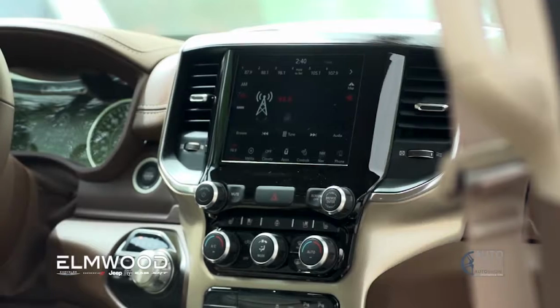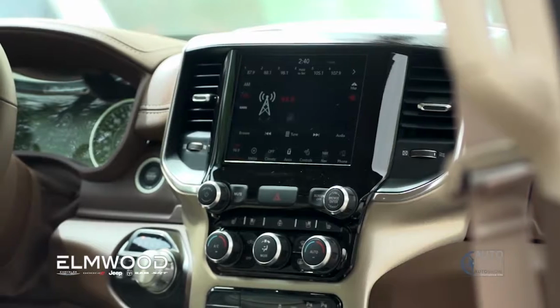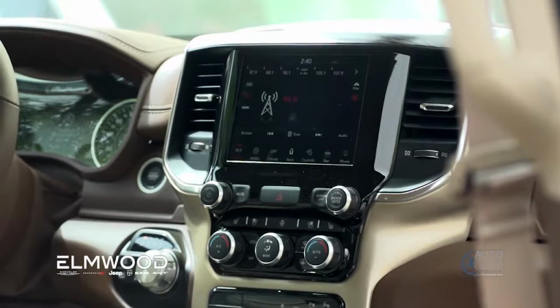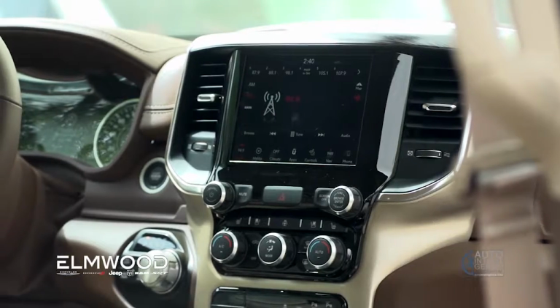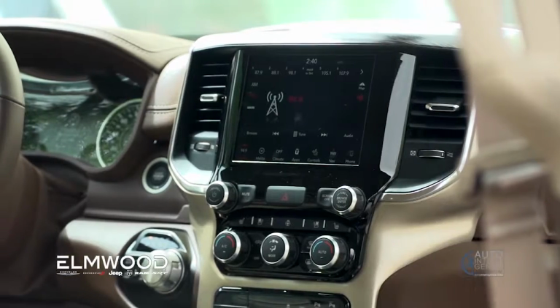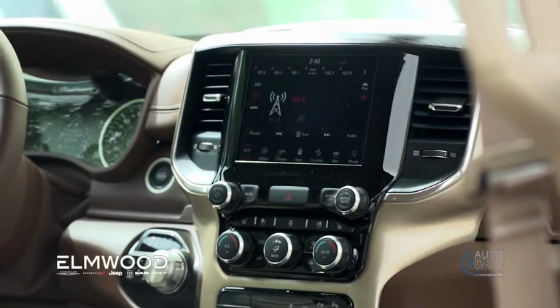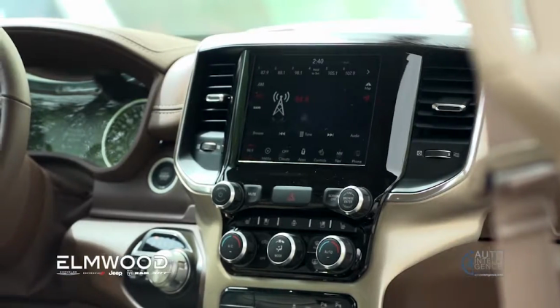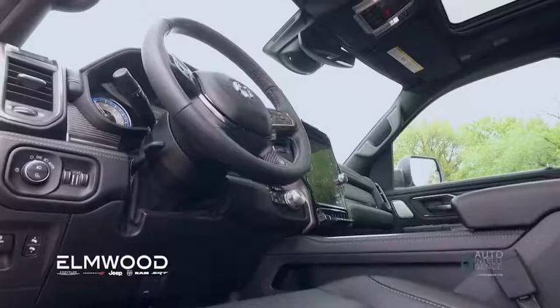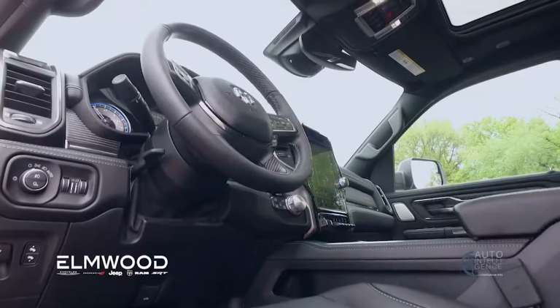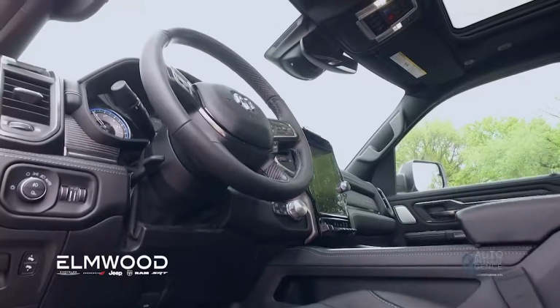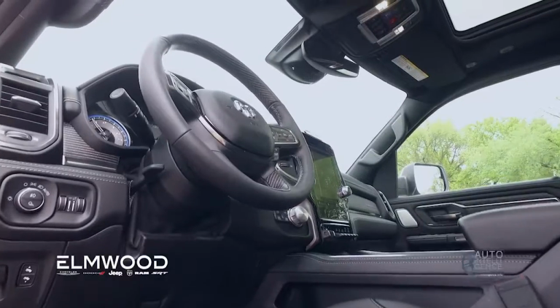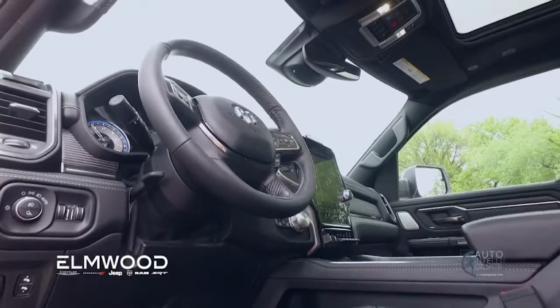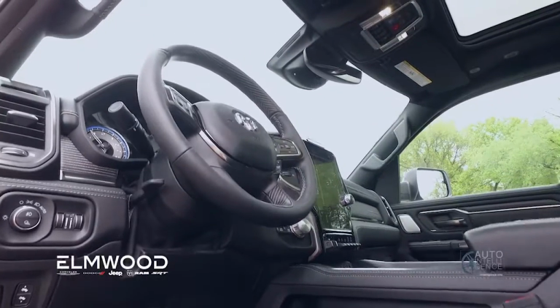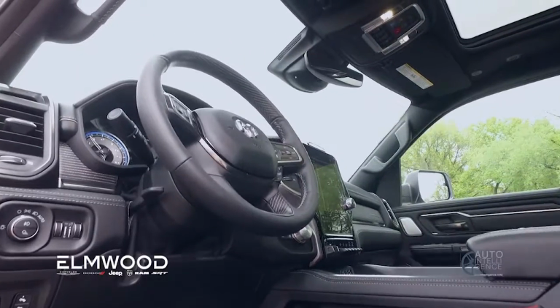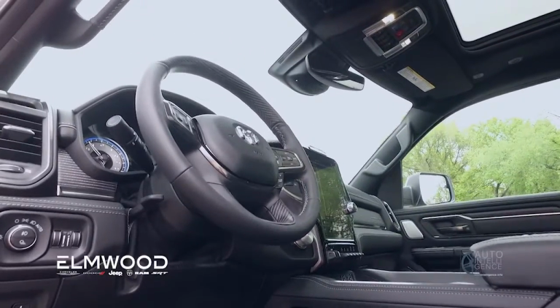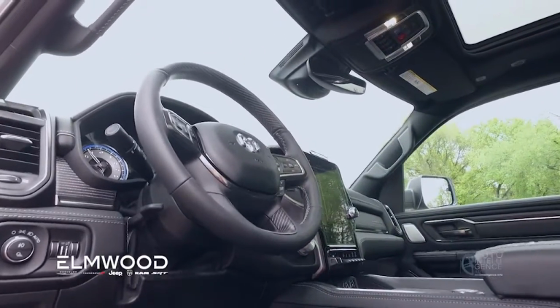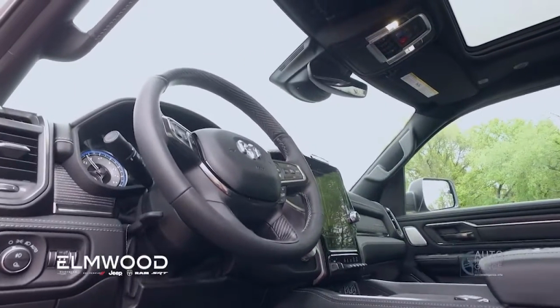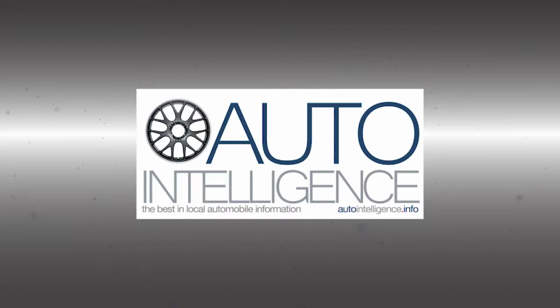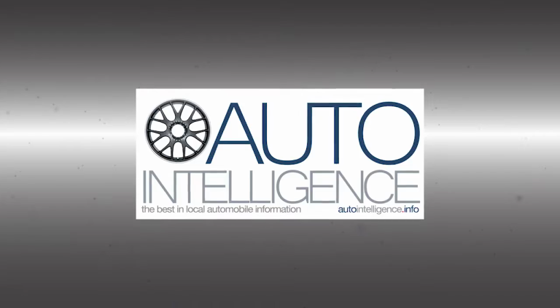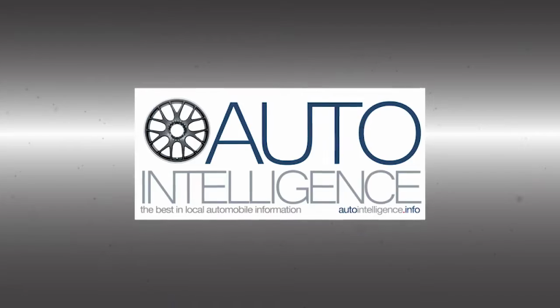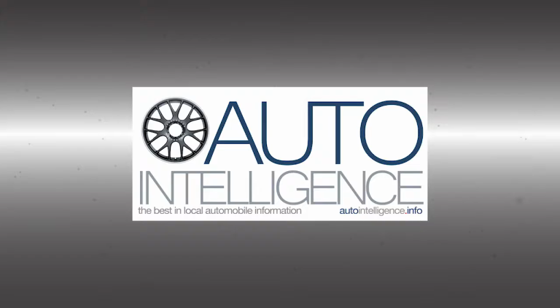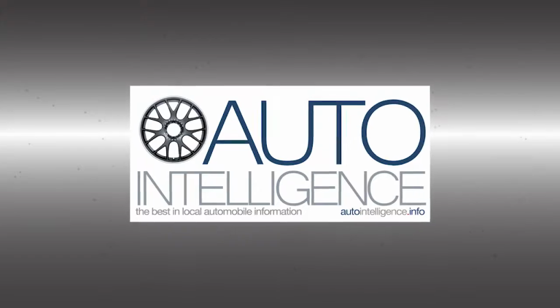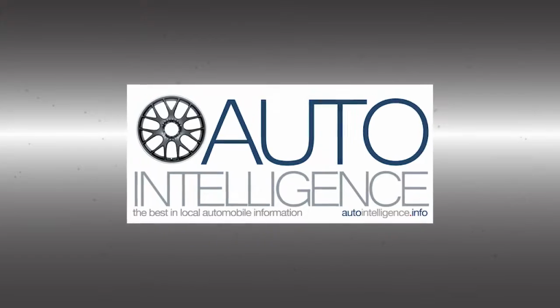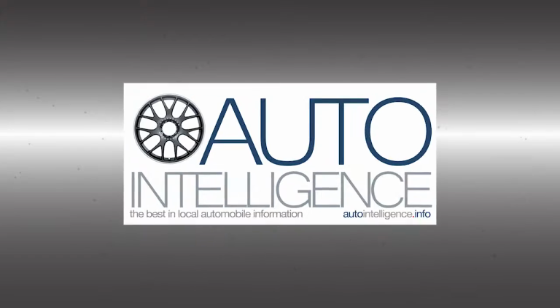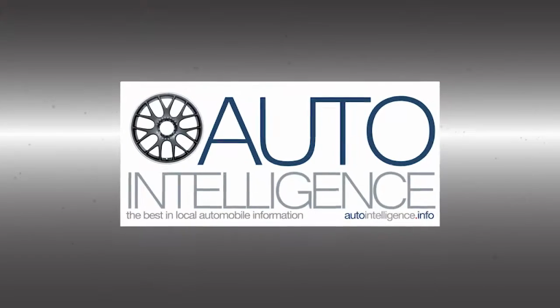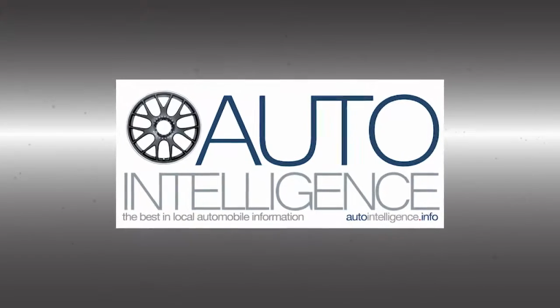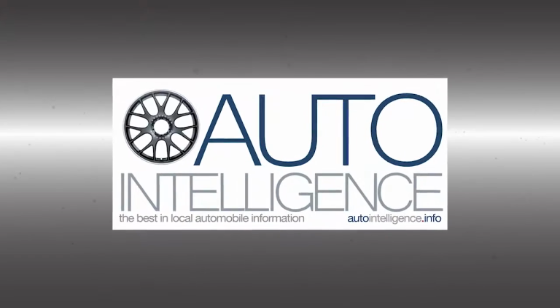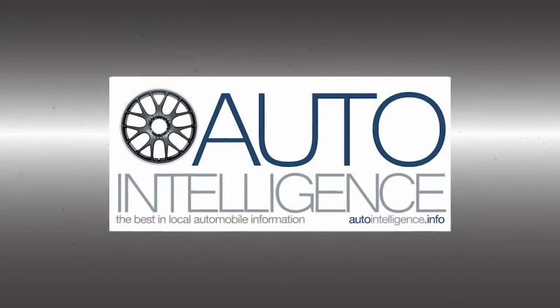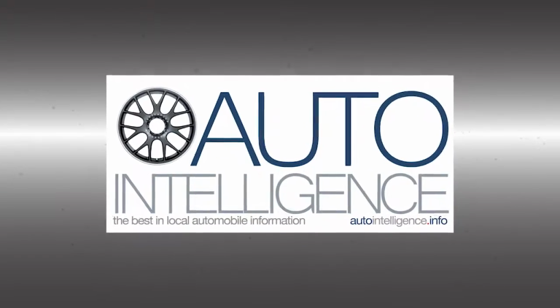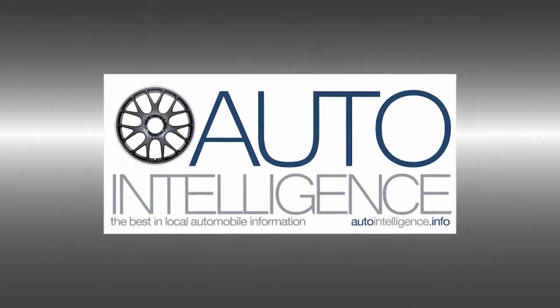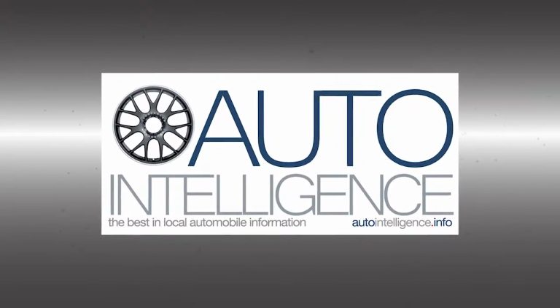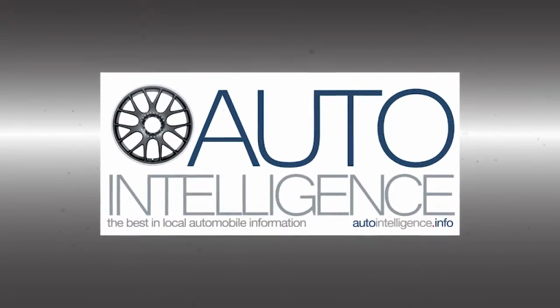Next — up close with the new Ram pickup. You're watching the Auto Intelligence Auto Show.